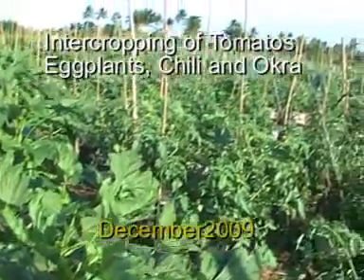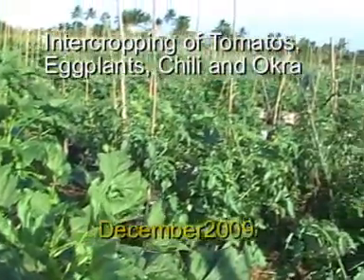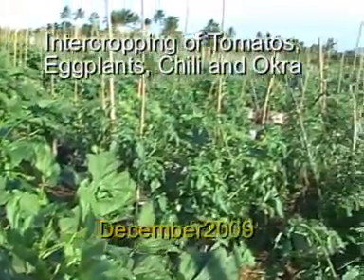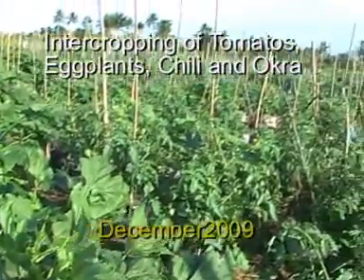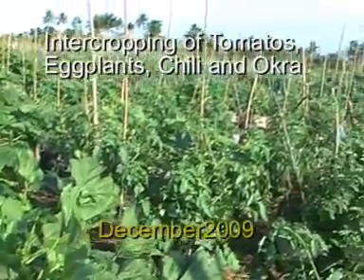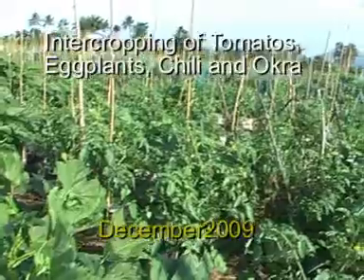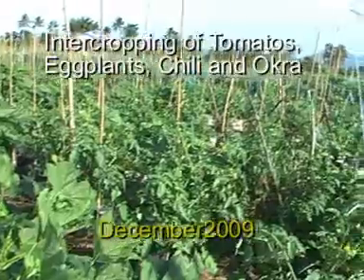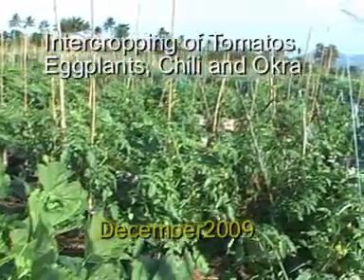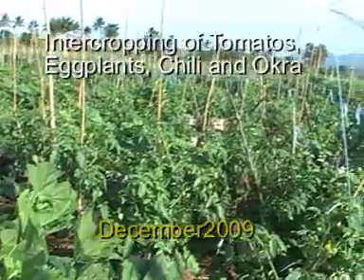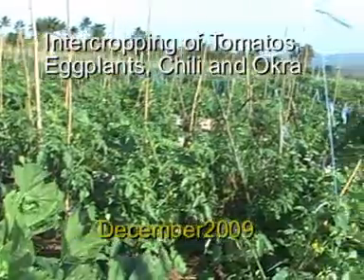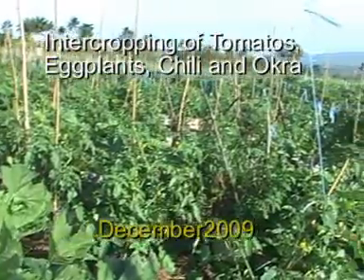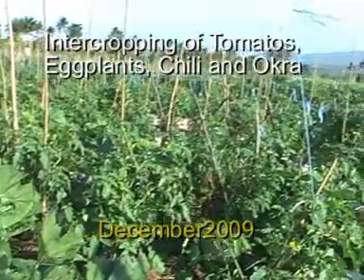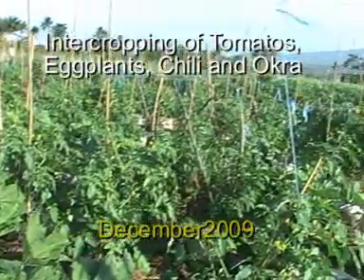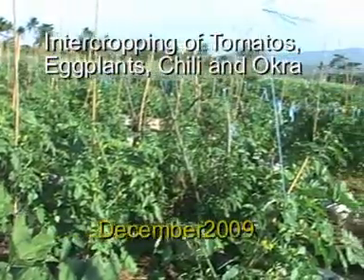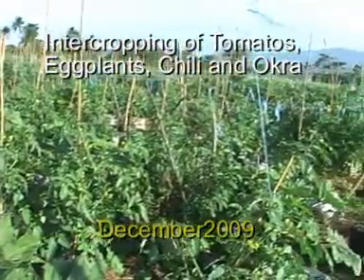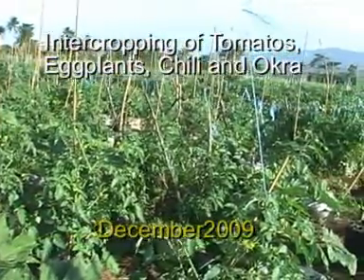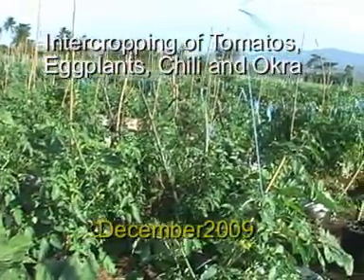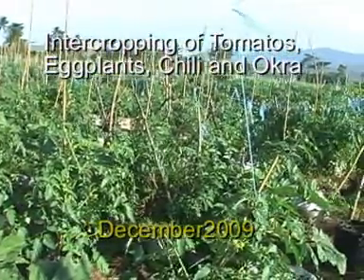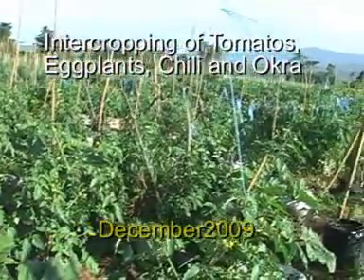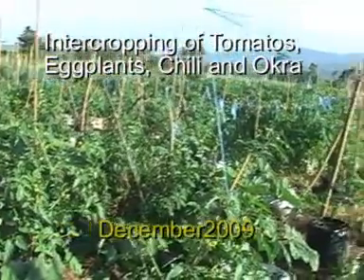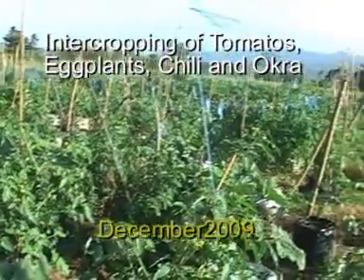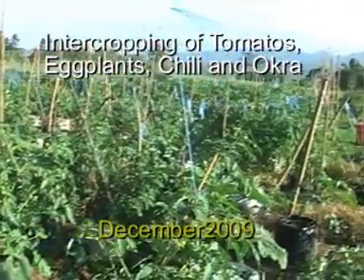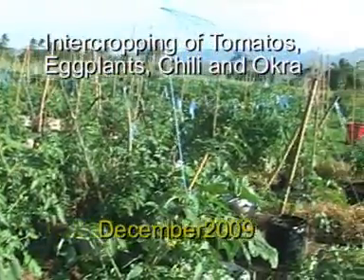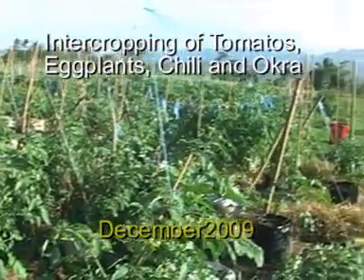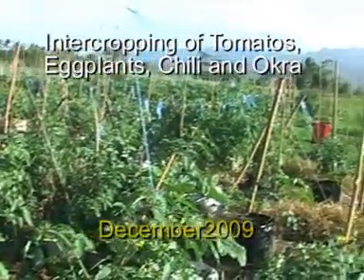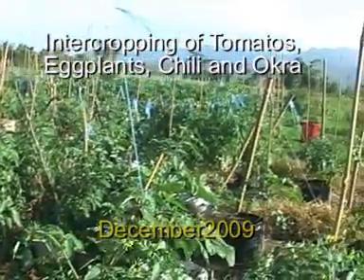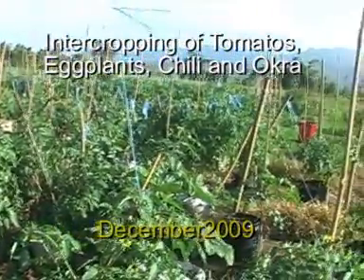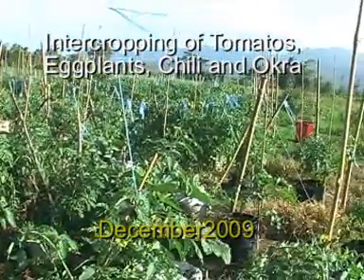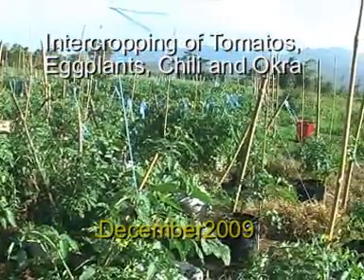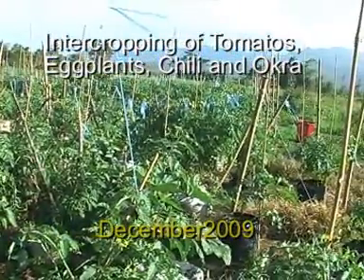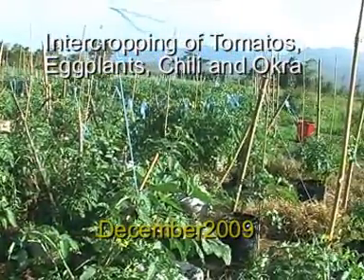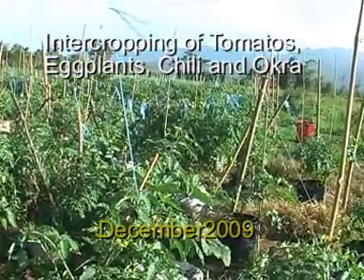We have planted tomatoes, eggplants, hot pepper, bell pepper, okra, ampalaya, and beans.